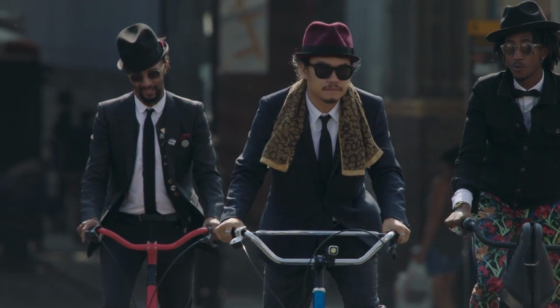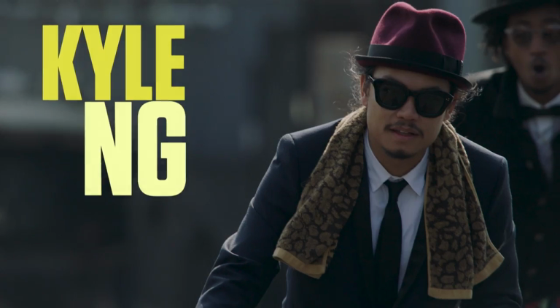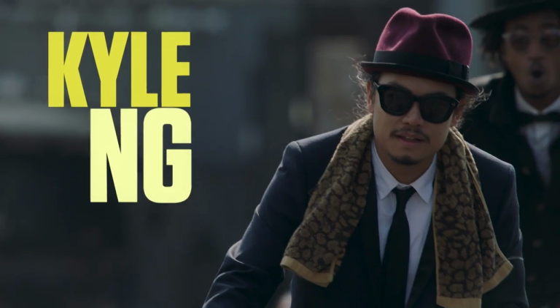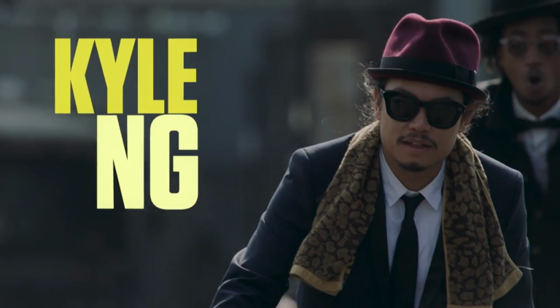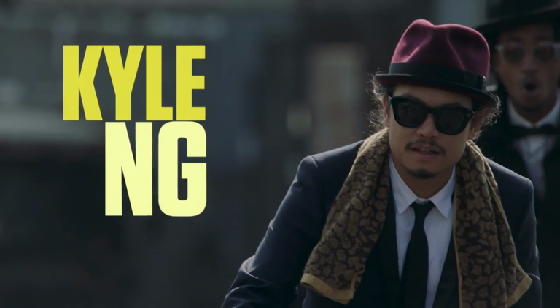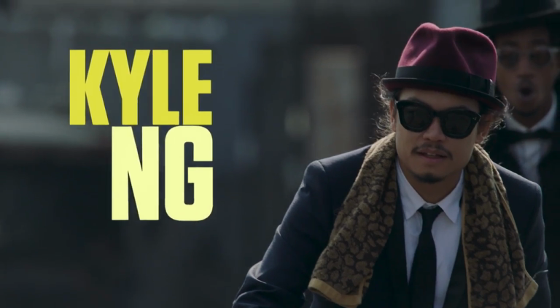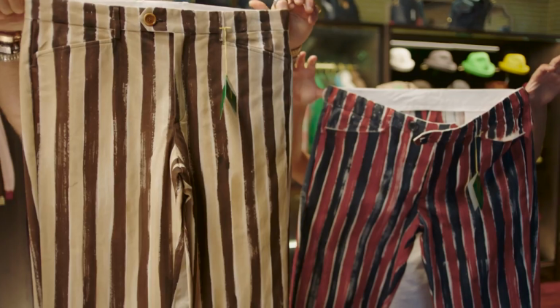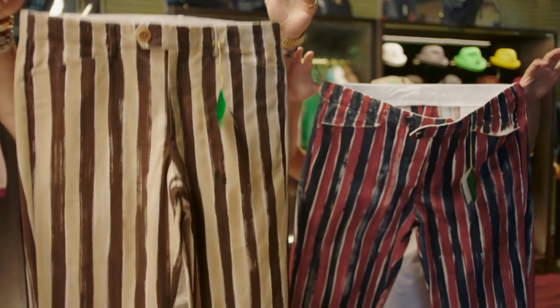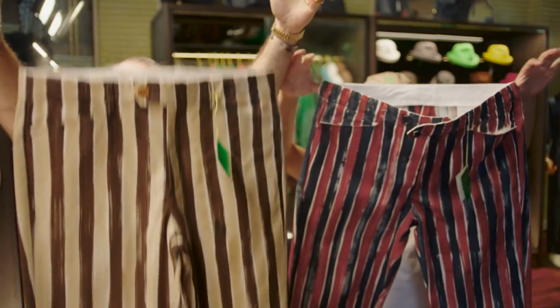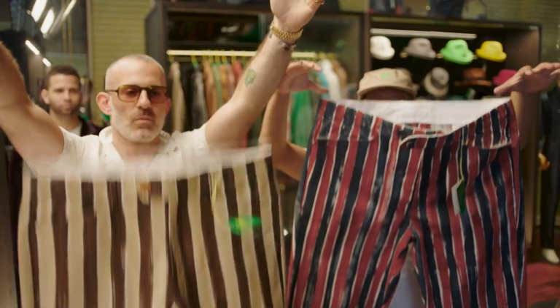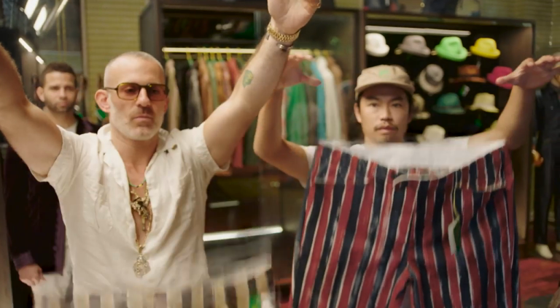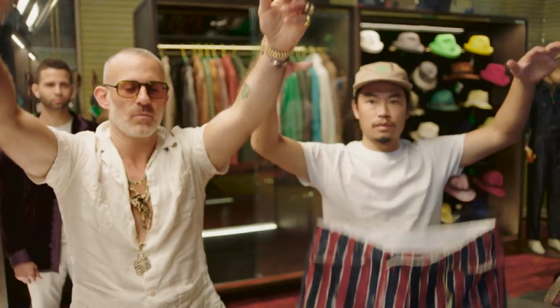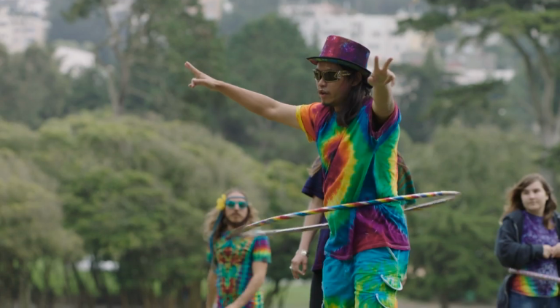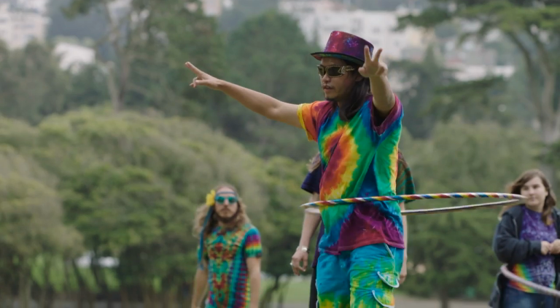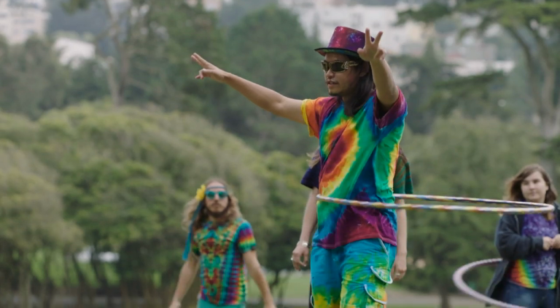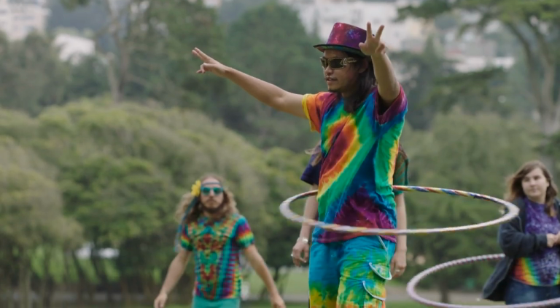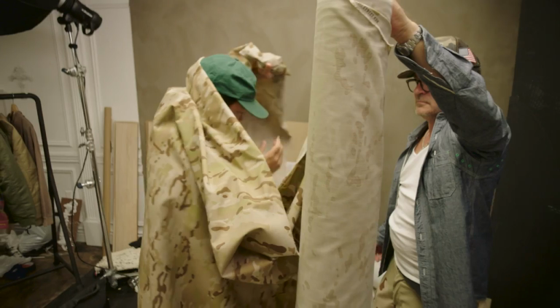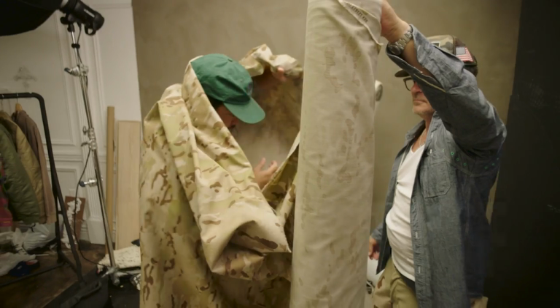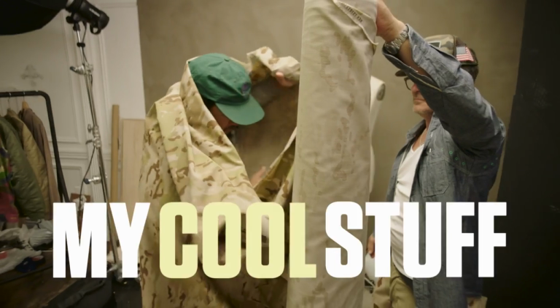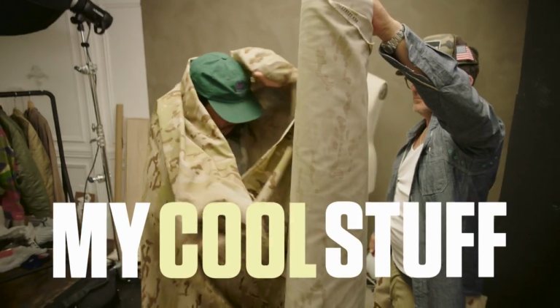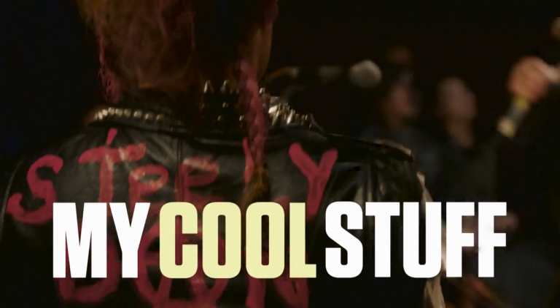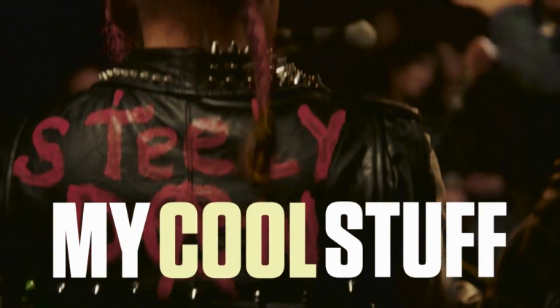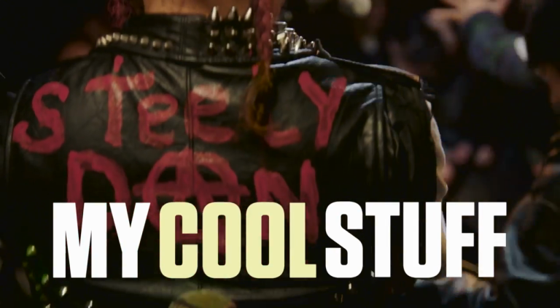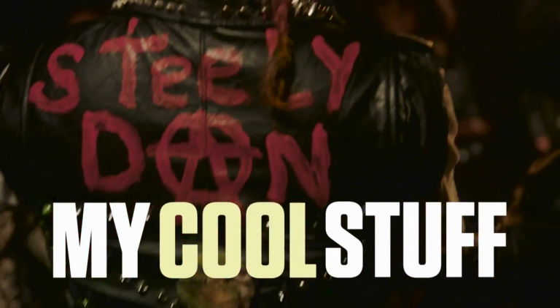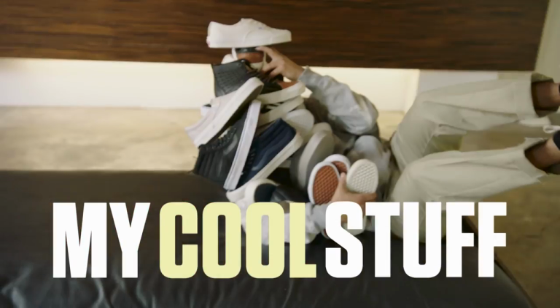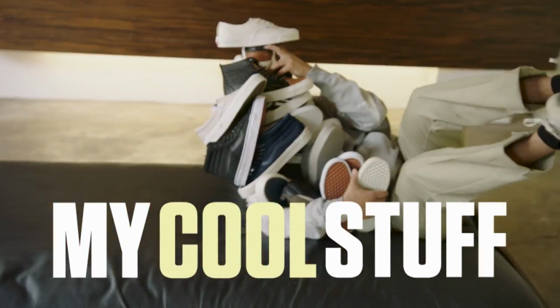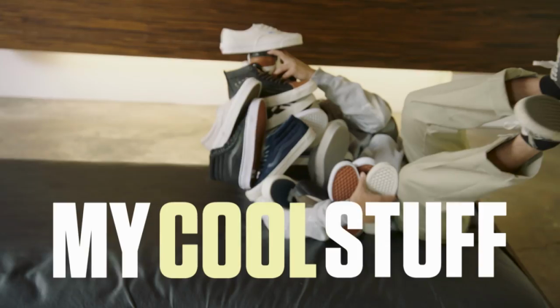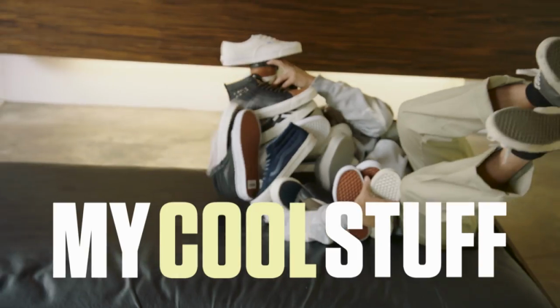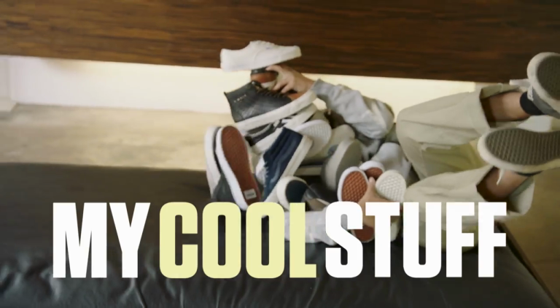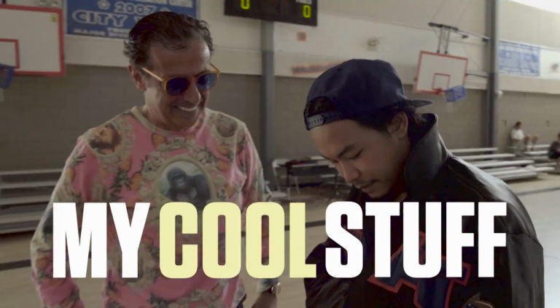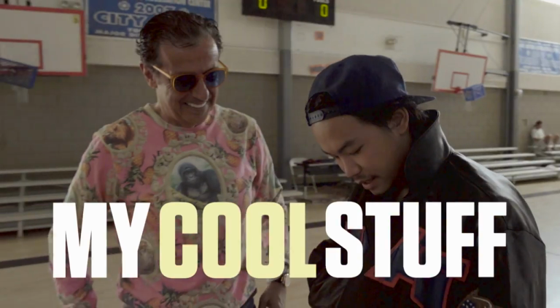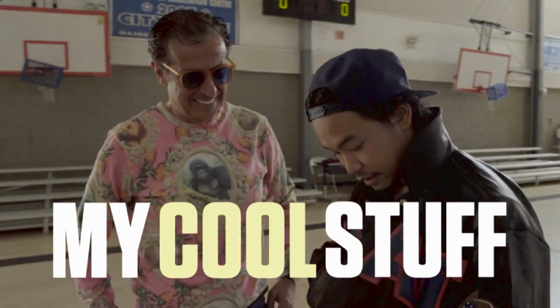My name is Kyle. I made a show about clothes. Here's some of the cool stuff I collected along the way. Amazing.